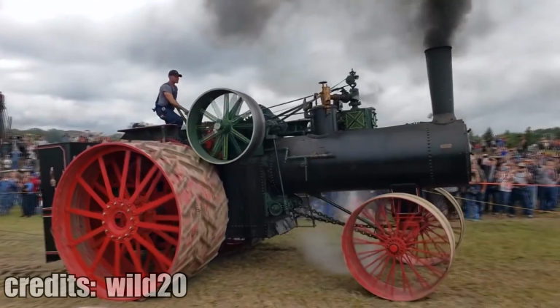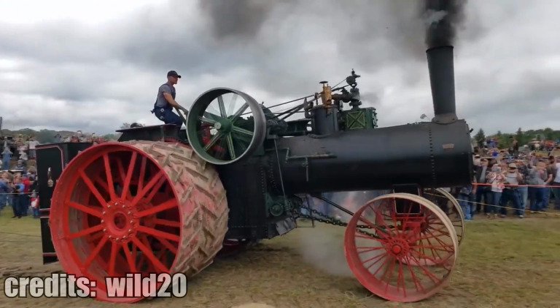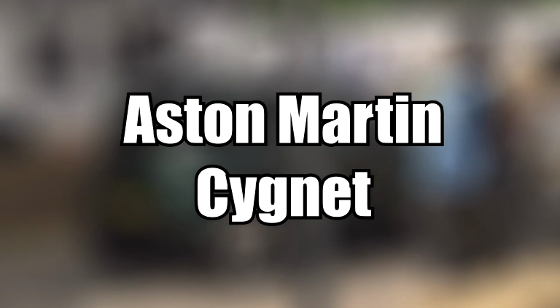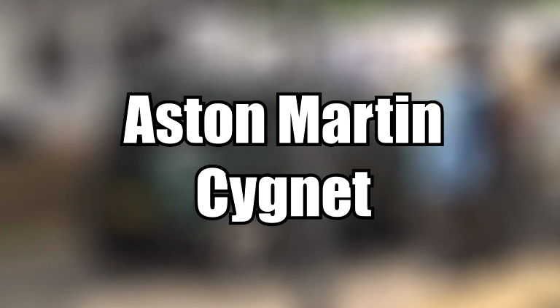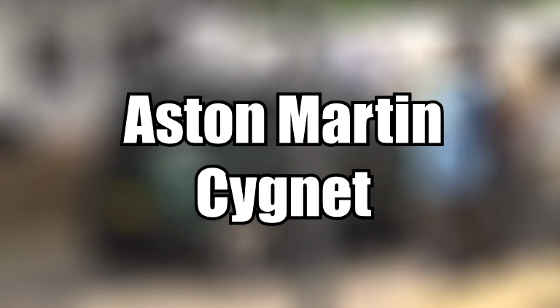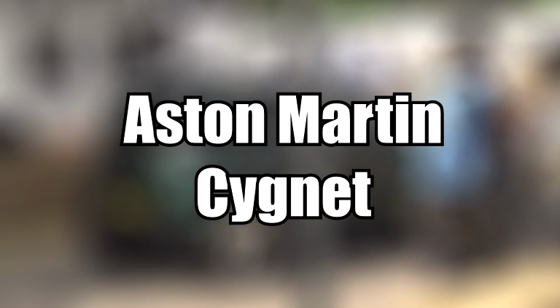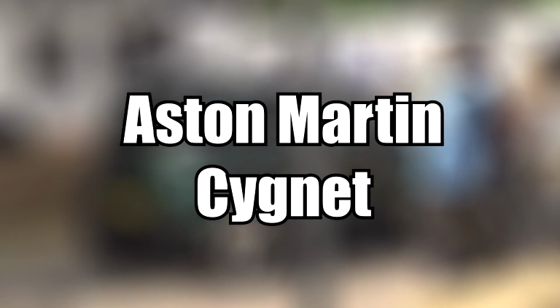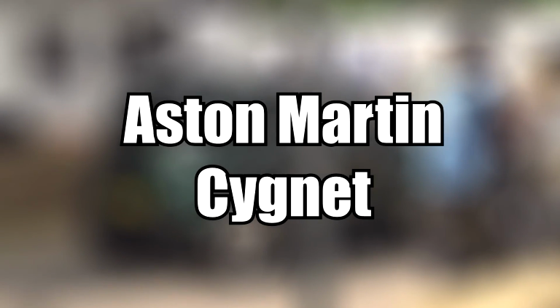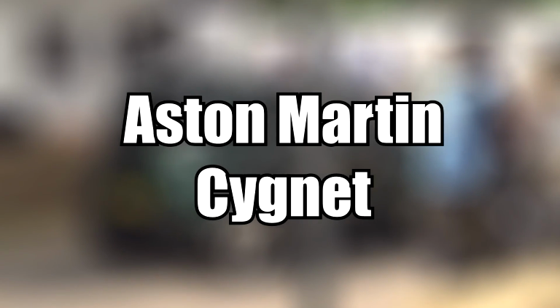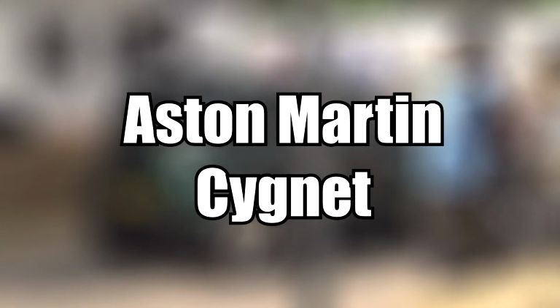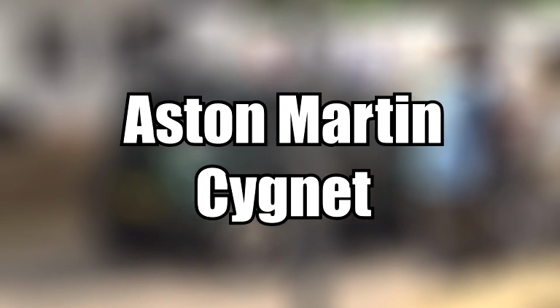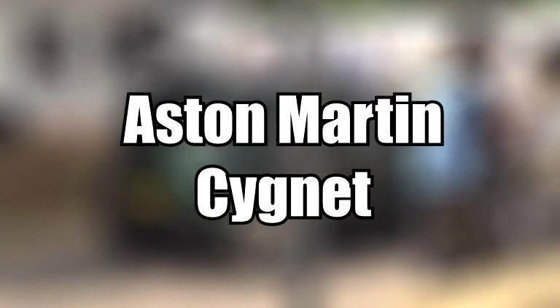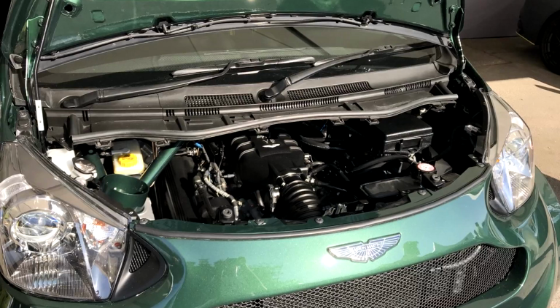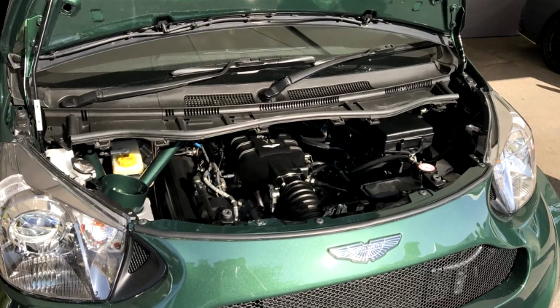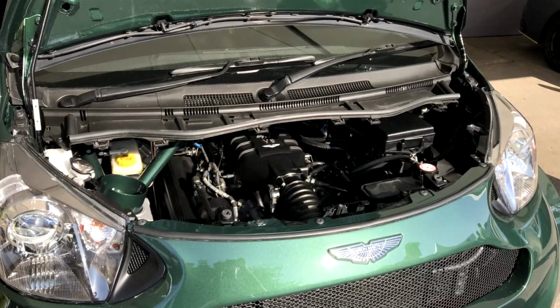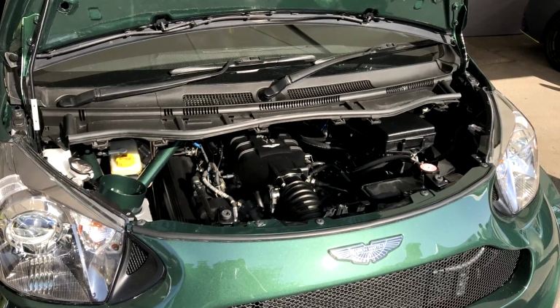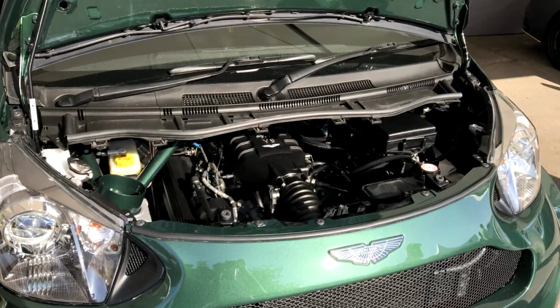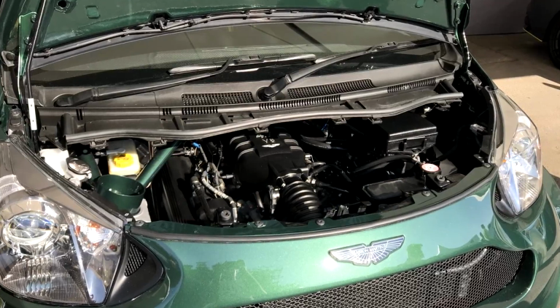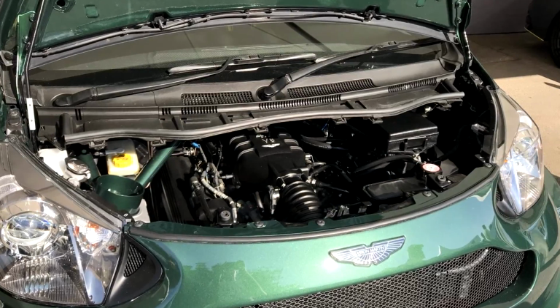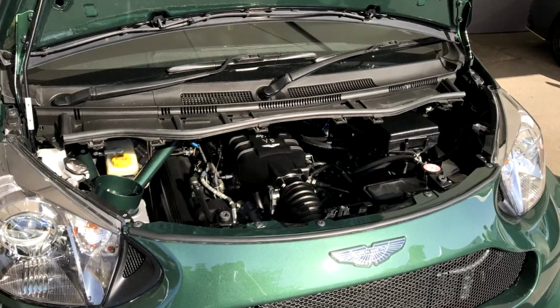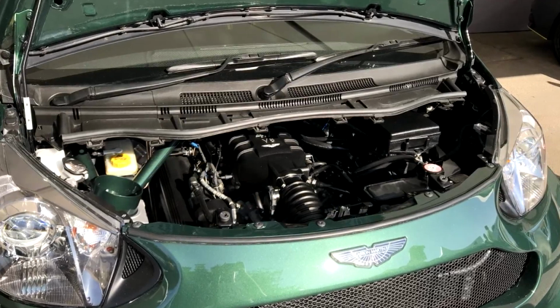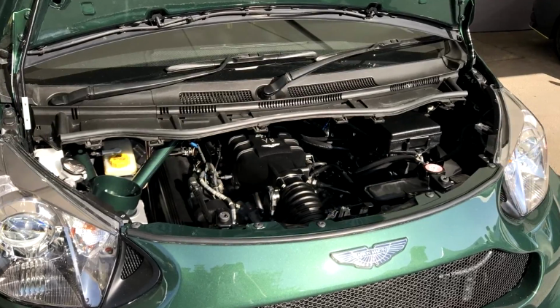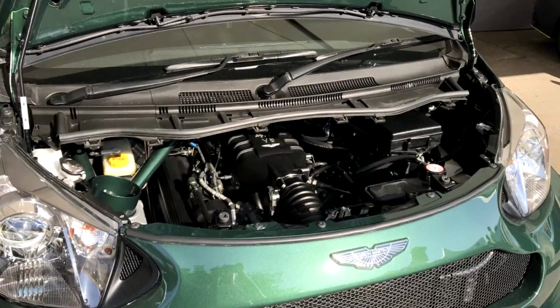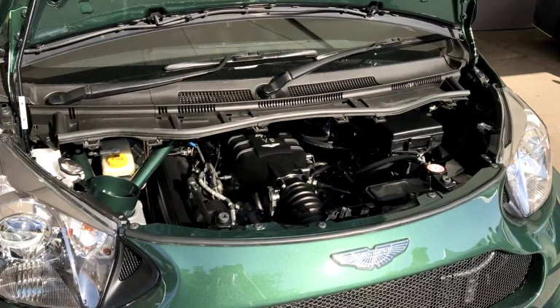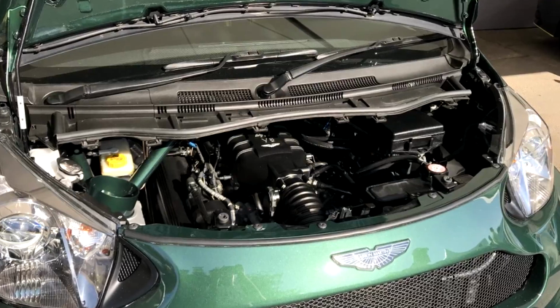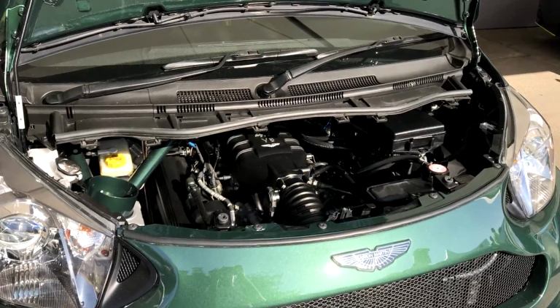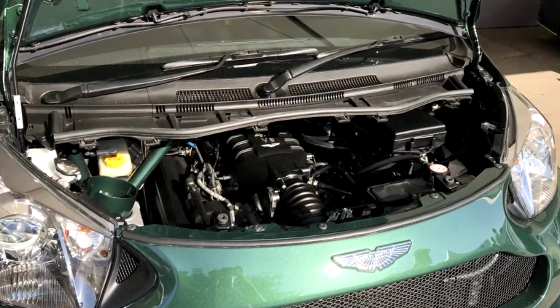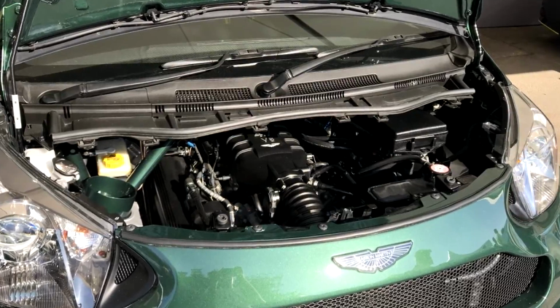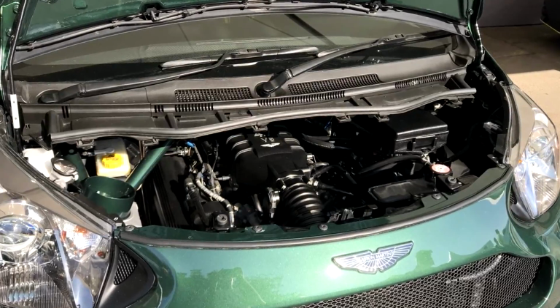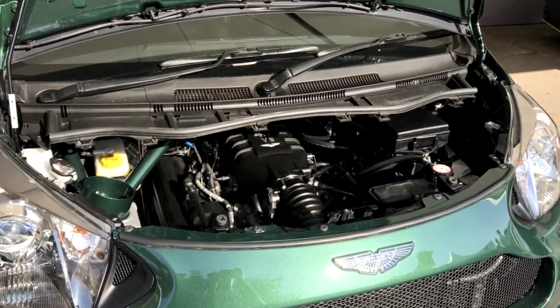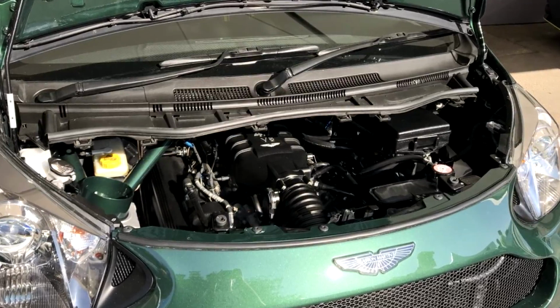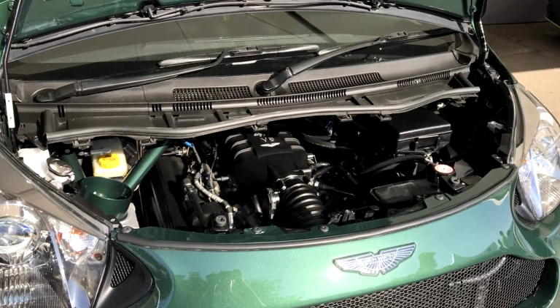This is the Aston Martin Signet. It is powered by a V8 that delivers over 400 horsepower.